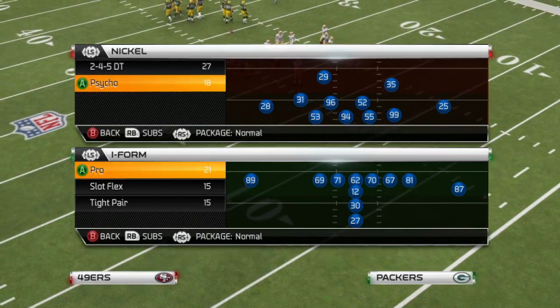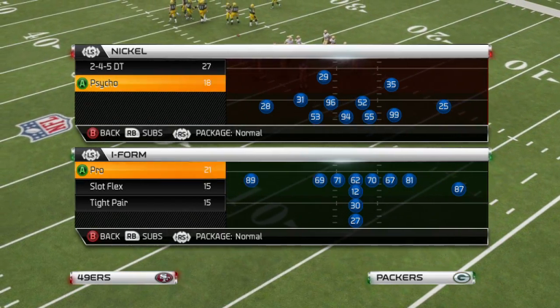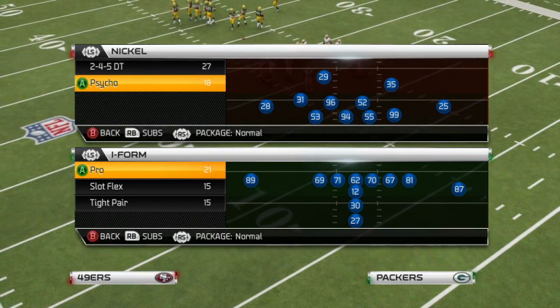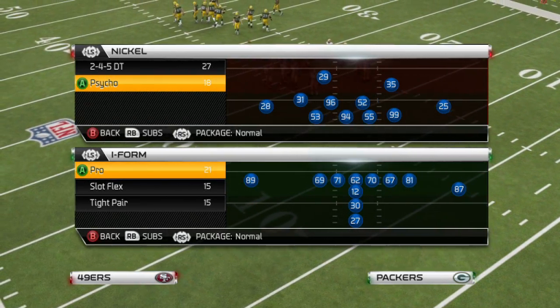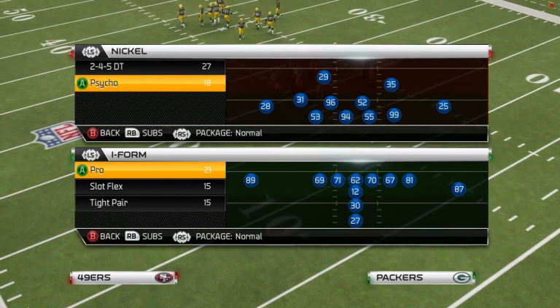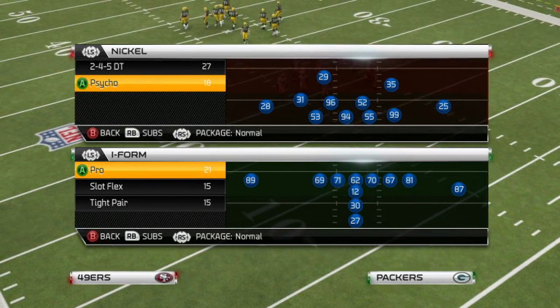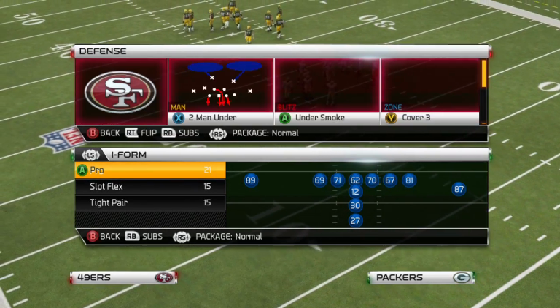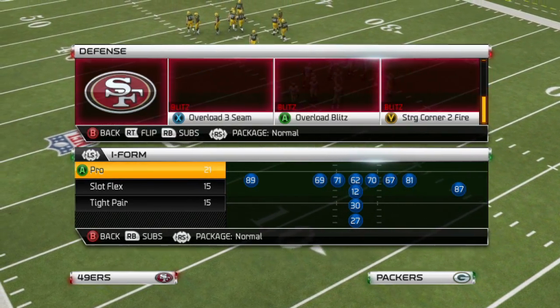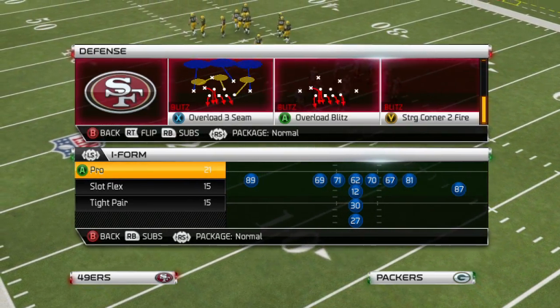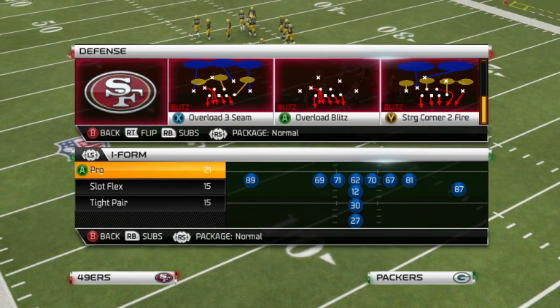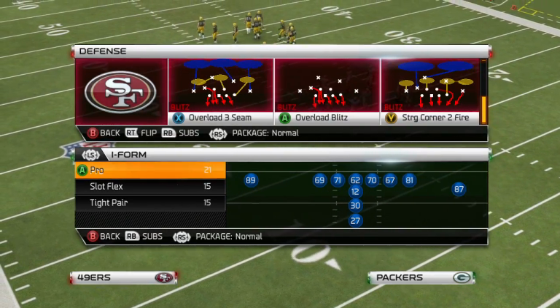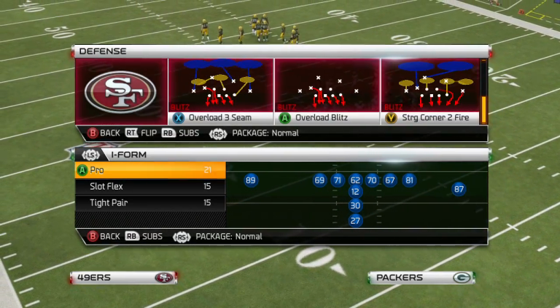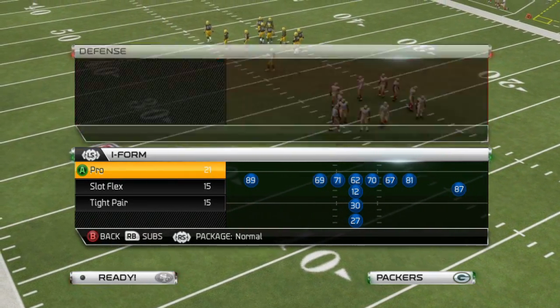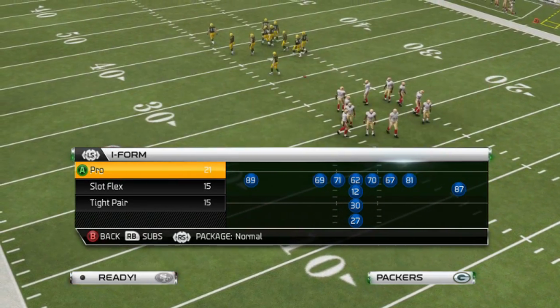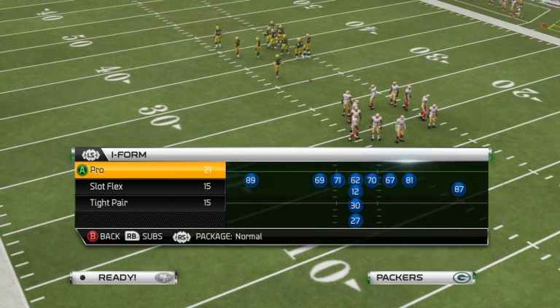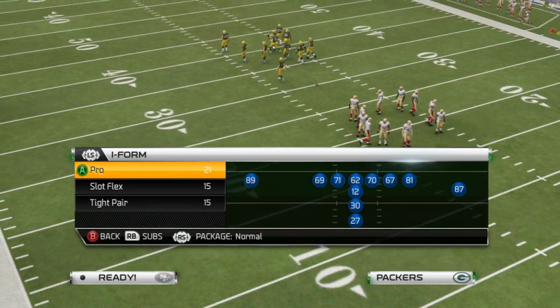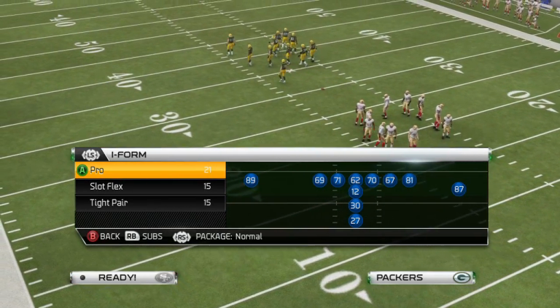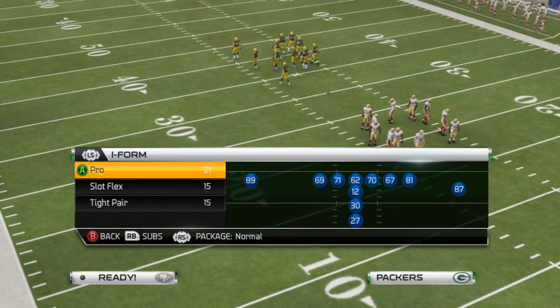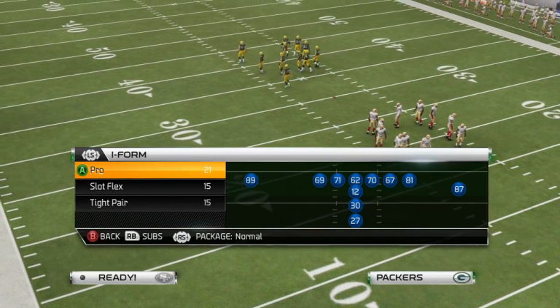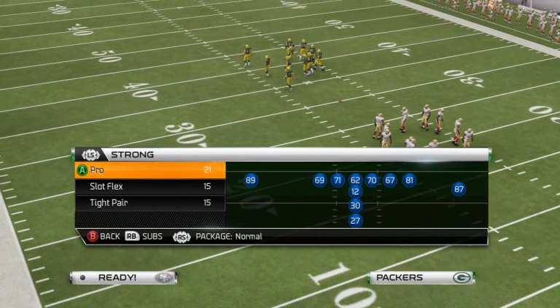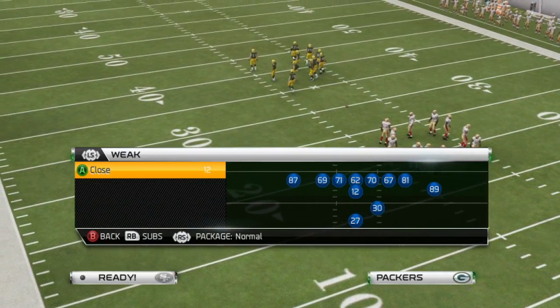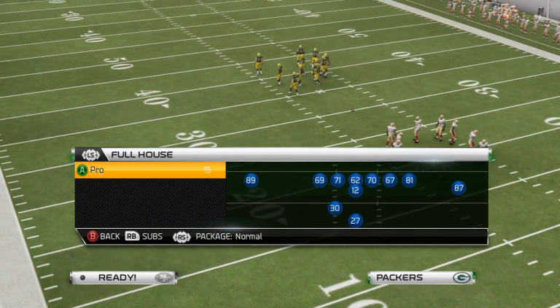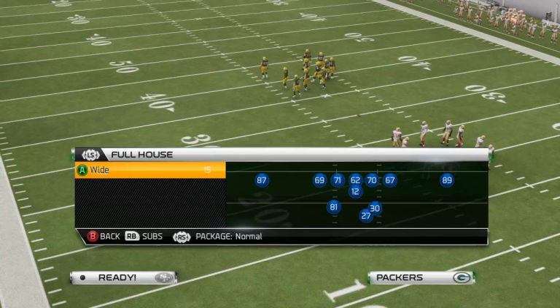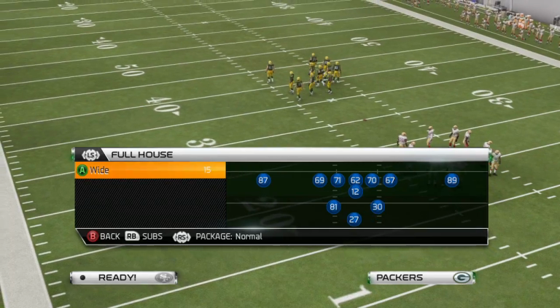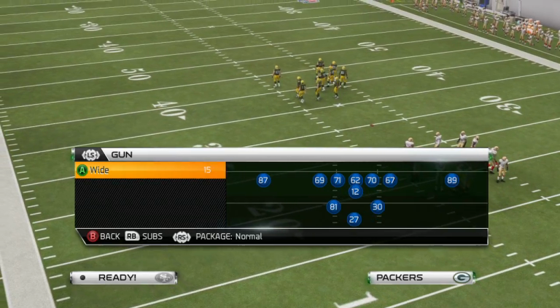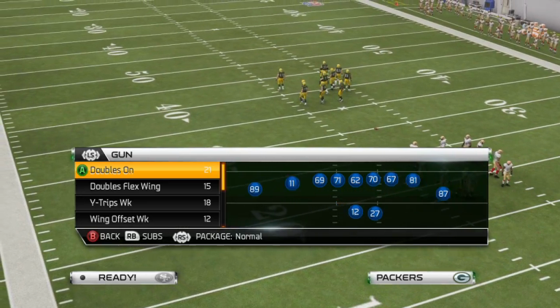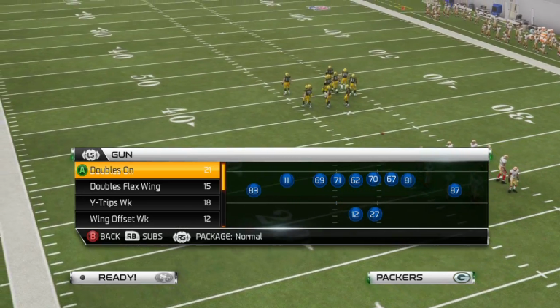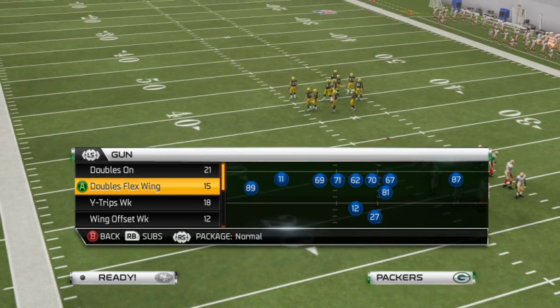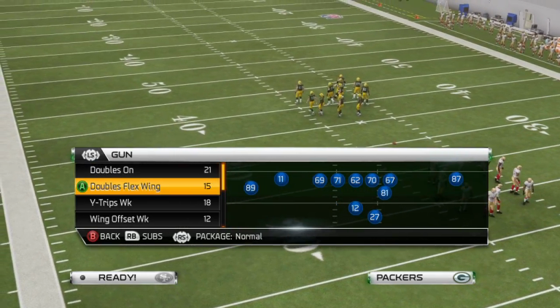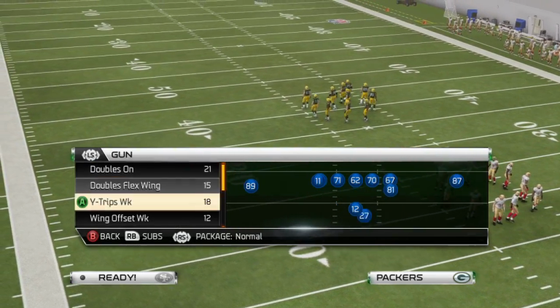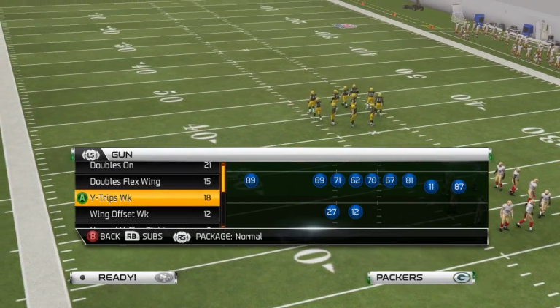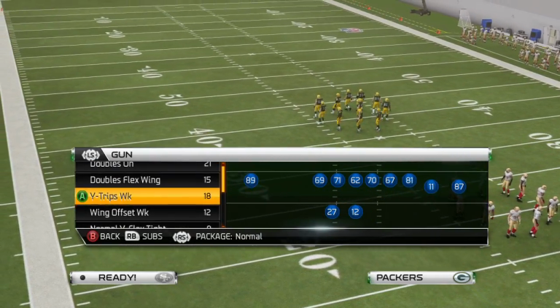Hey, what's up, Jay here bringing you a quick tip out of the nickel cycle. It's overload three seam, and it's six-man or five-man blitz, whatever your preference.